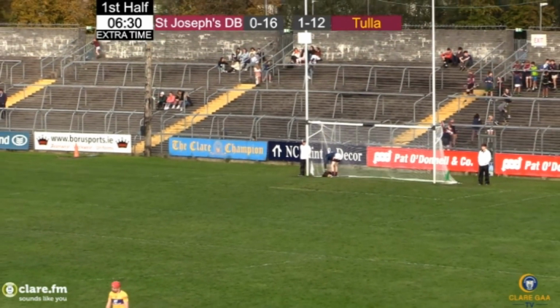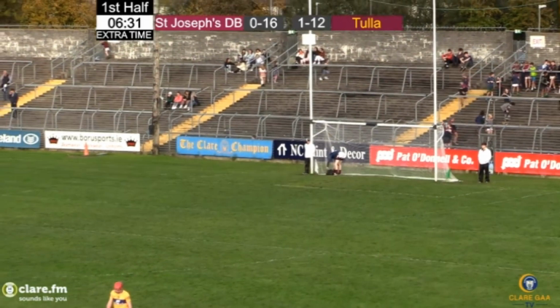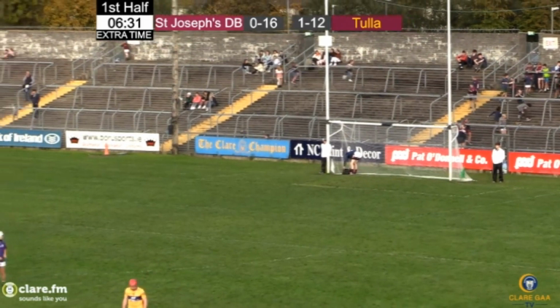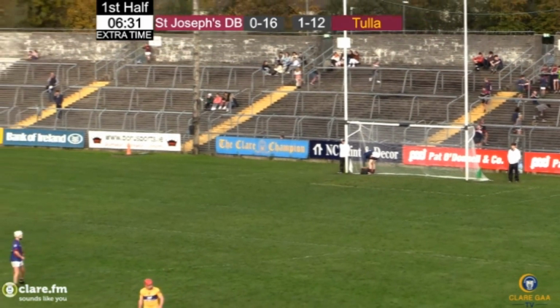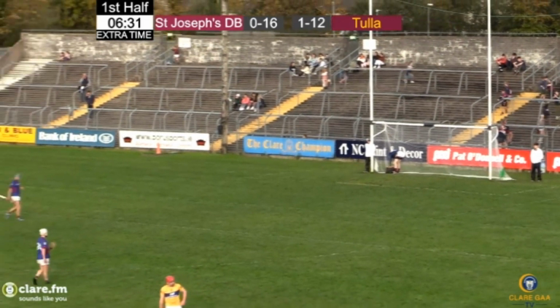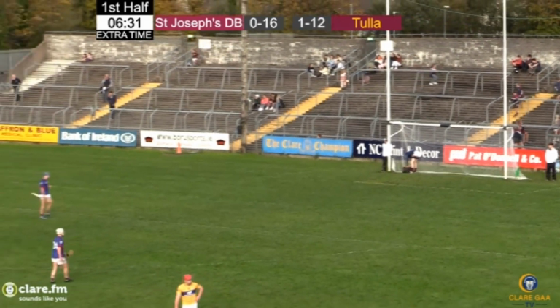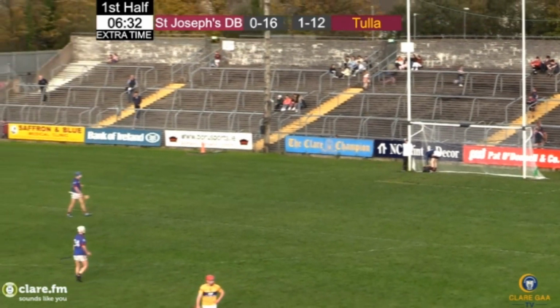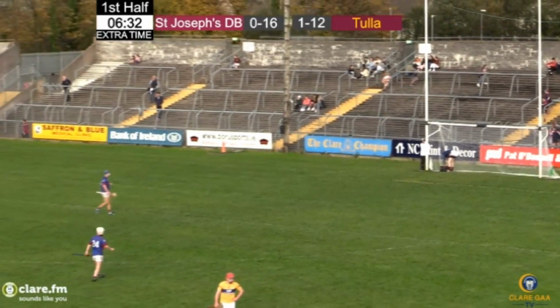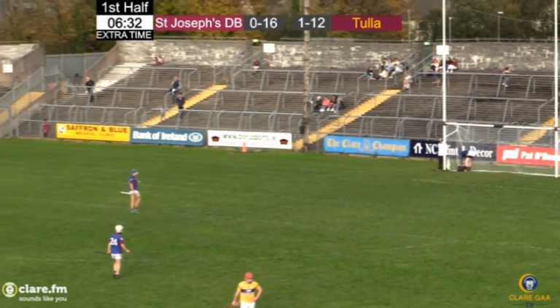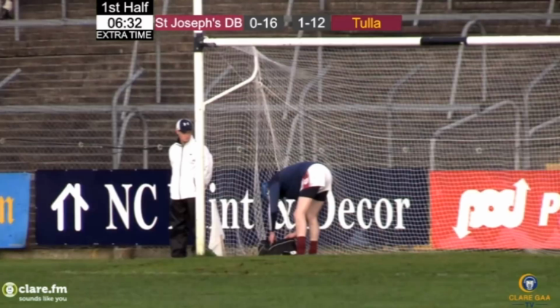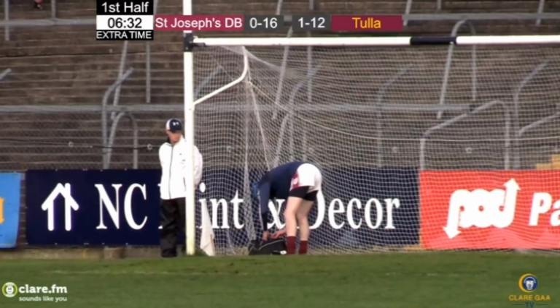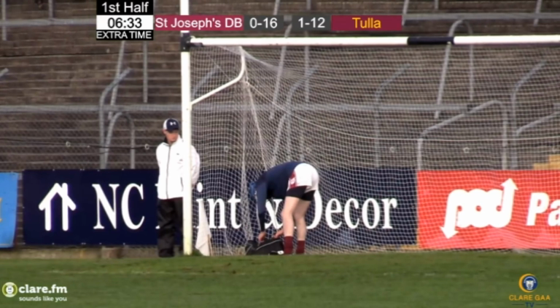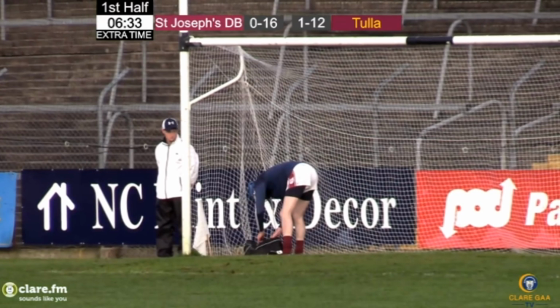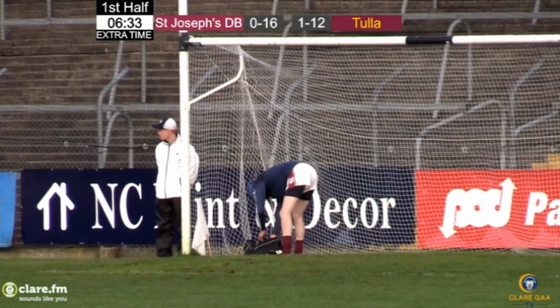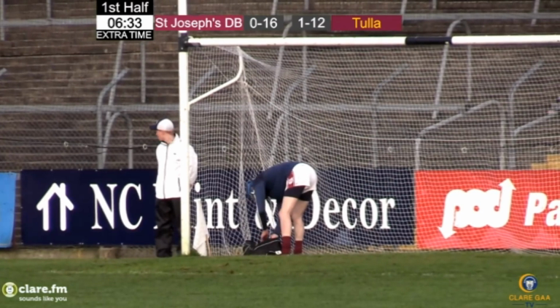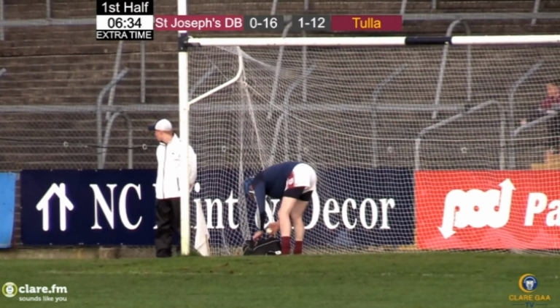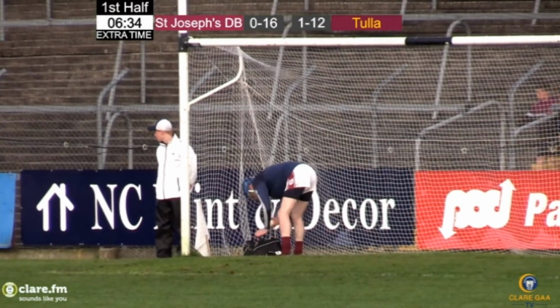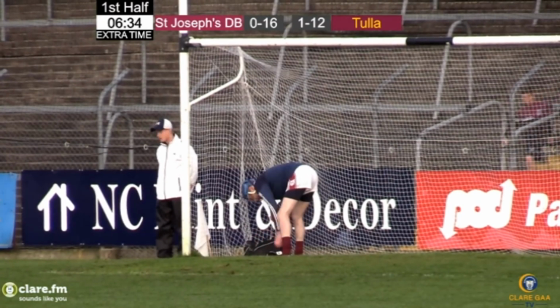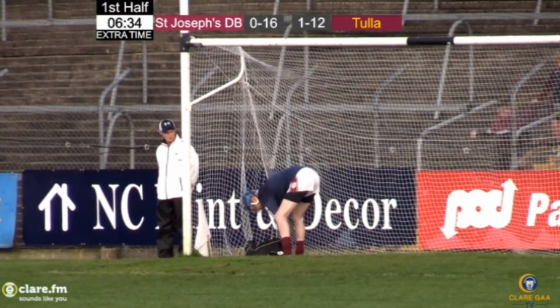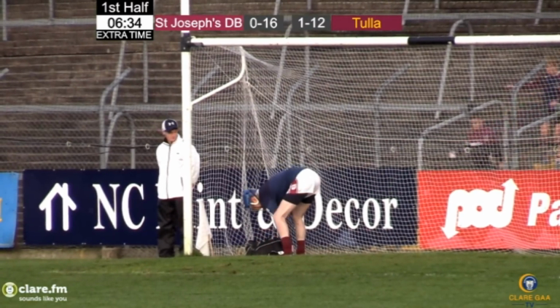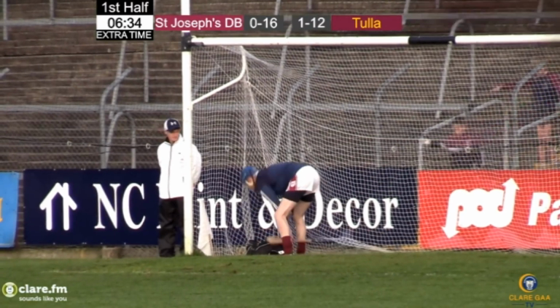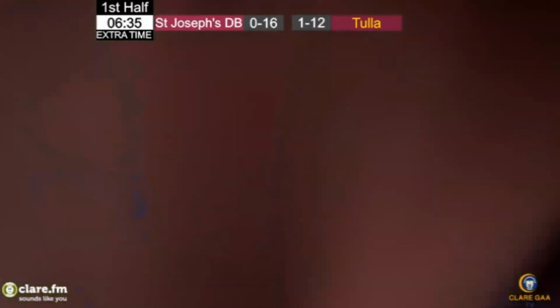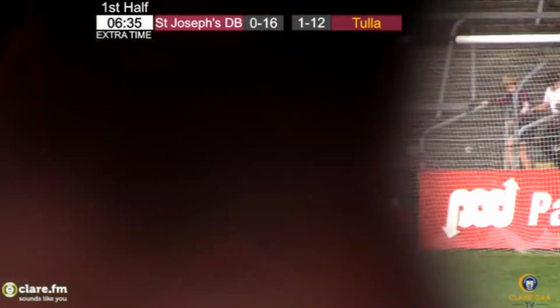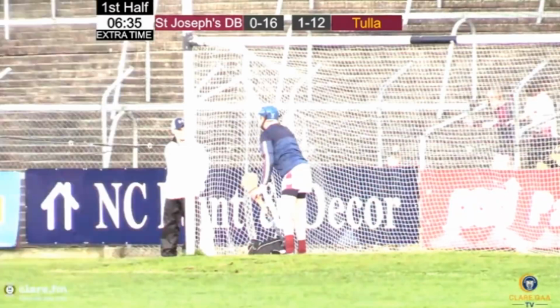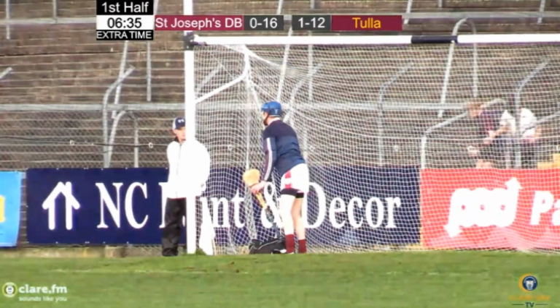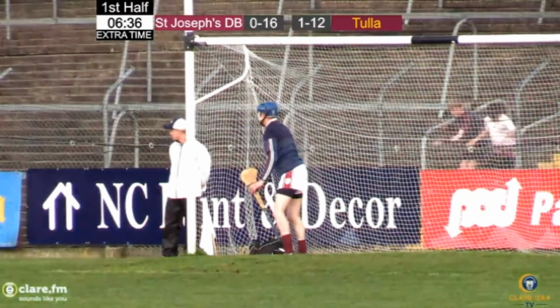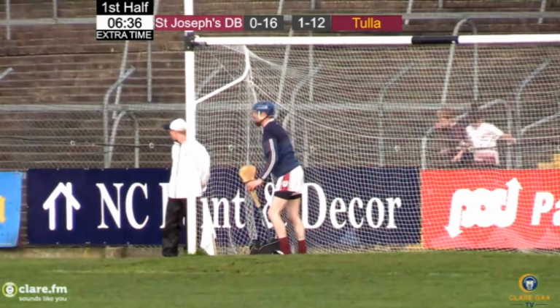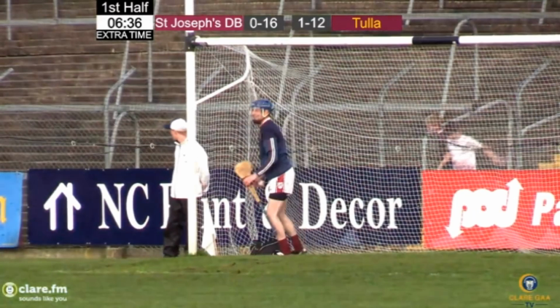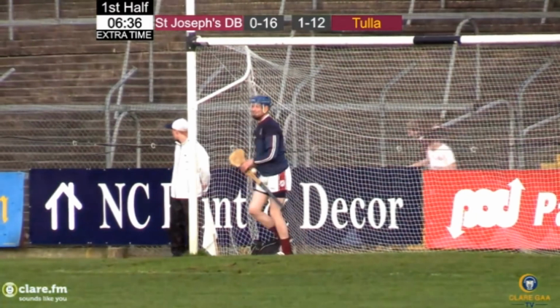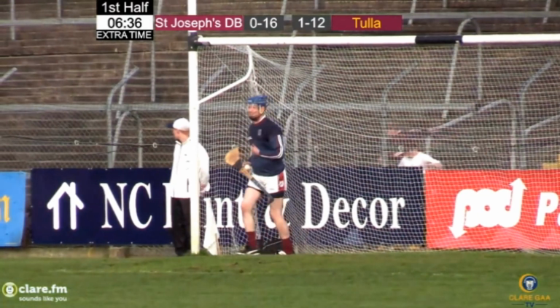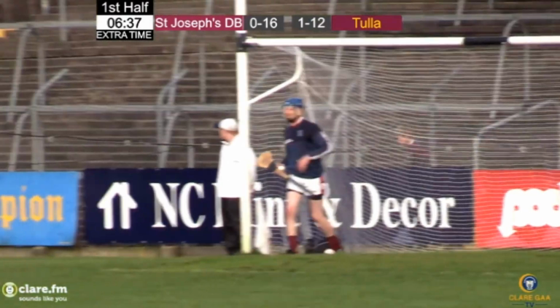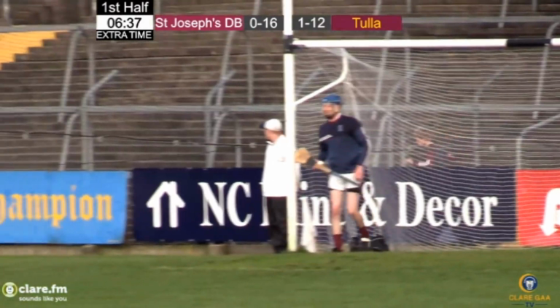I think that's the fourth wide Tuller have had now since the start of extra time, and they're going to be costly. They need to start putting away these chances.